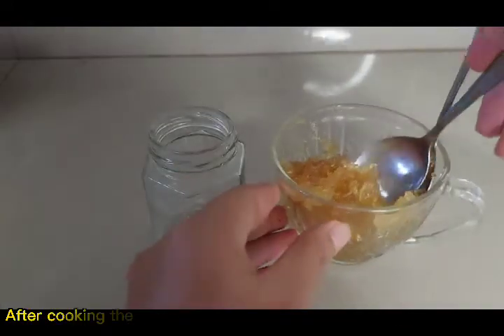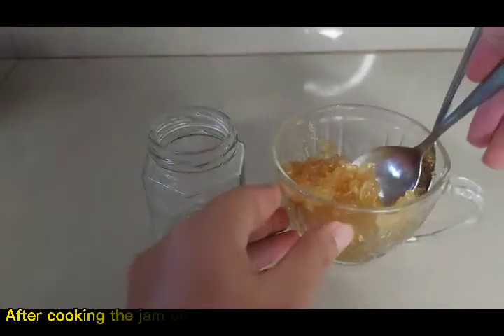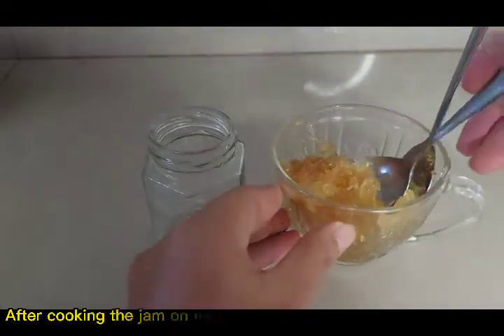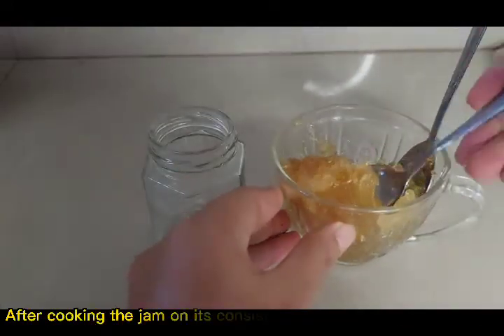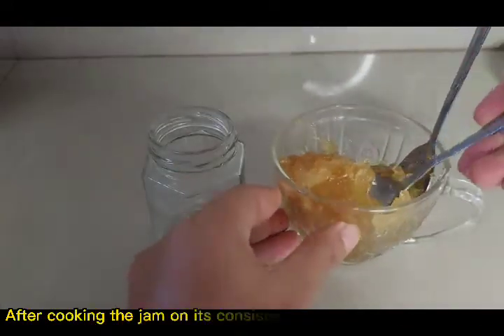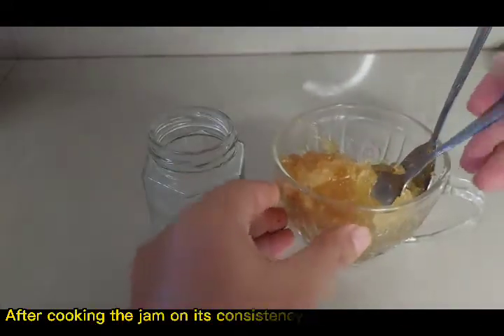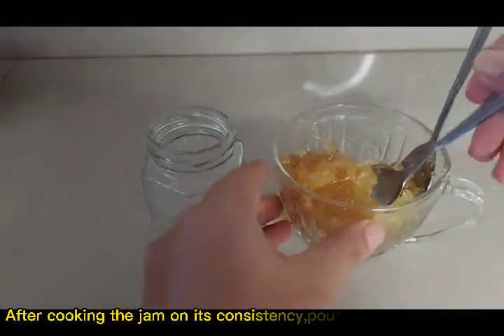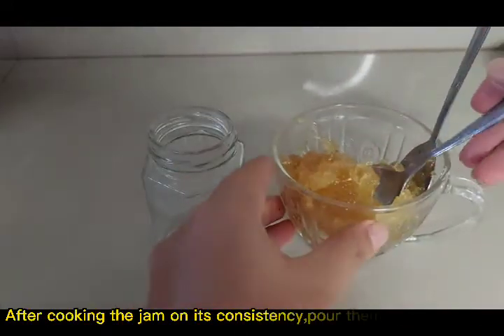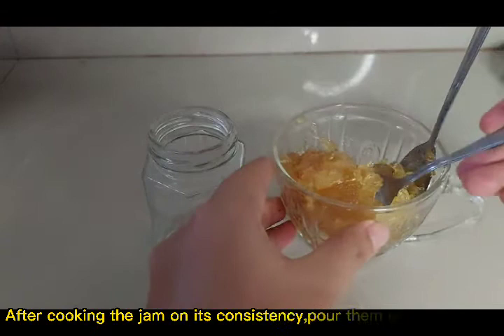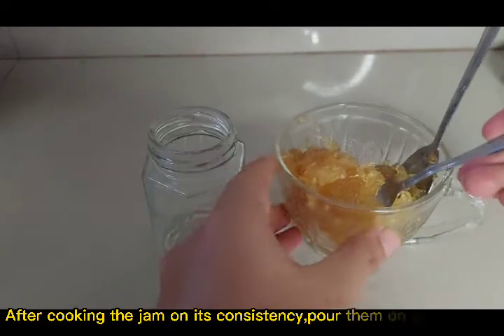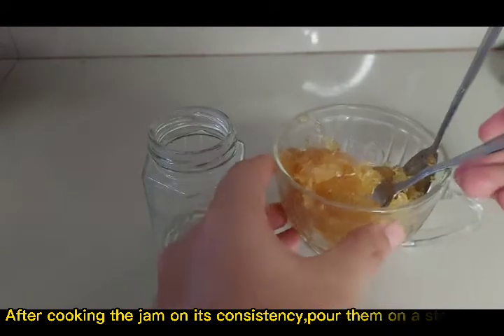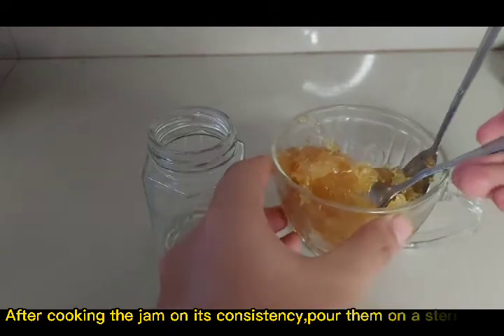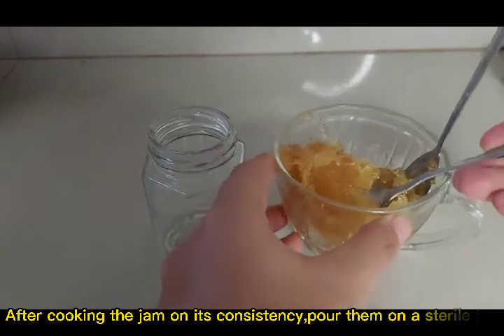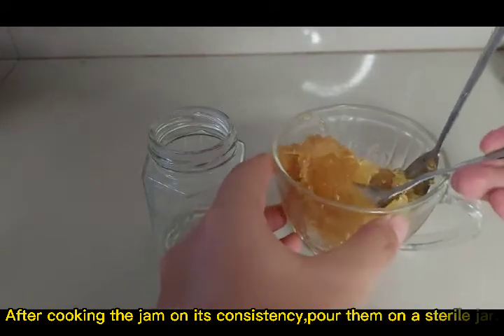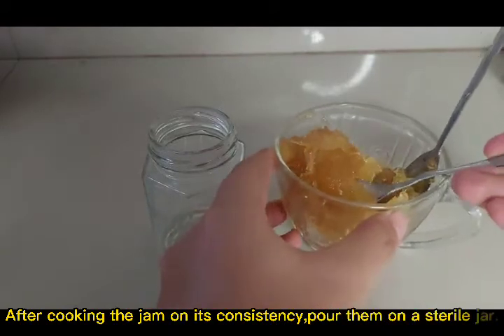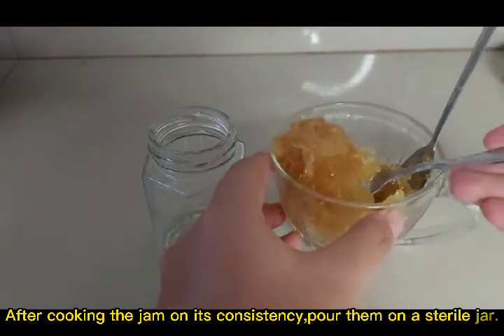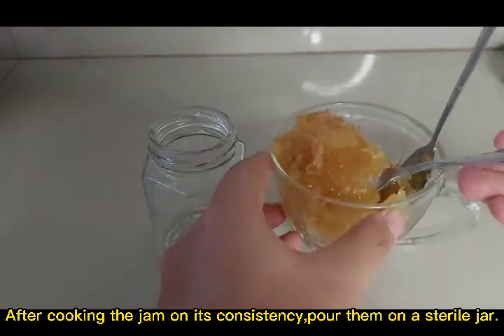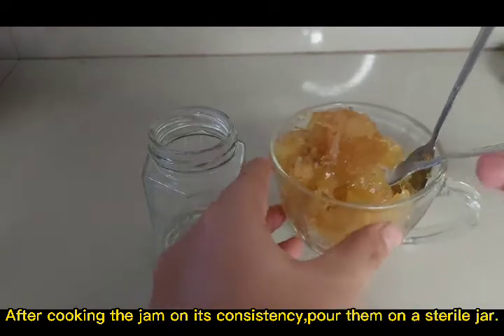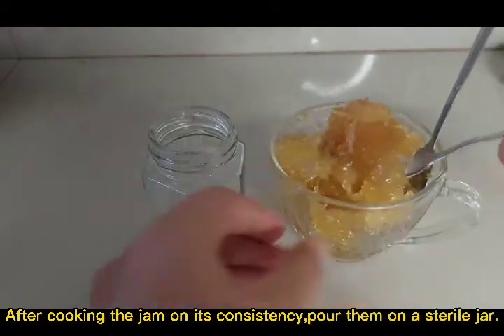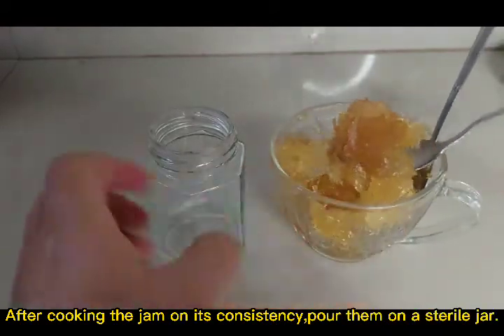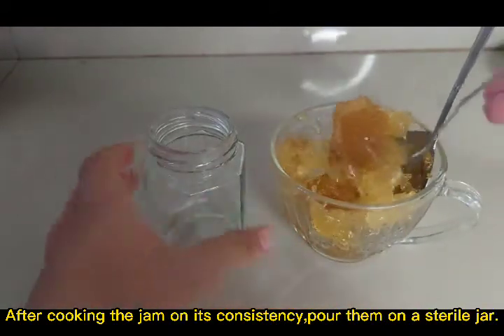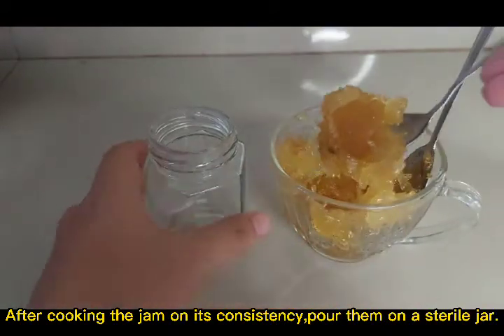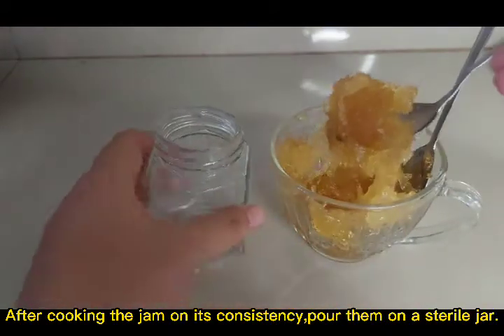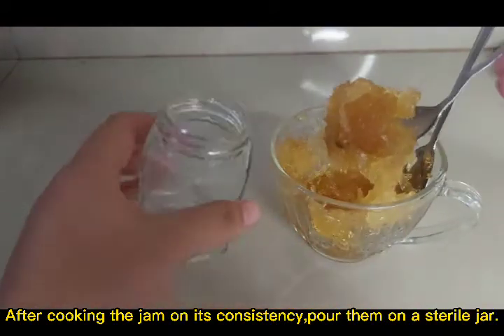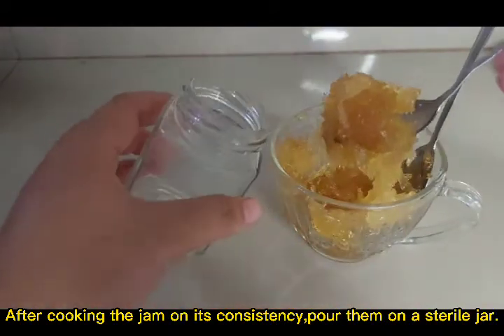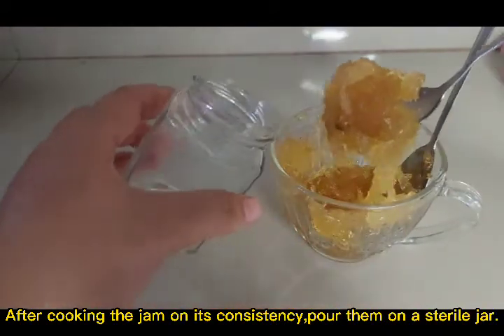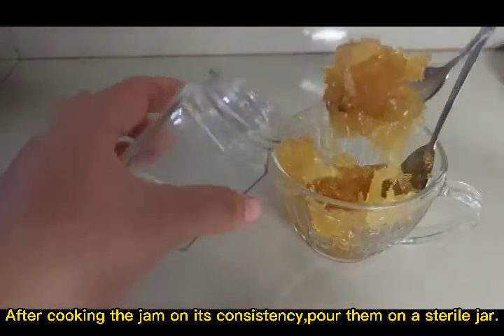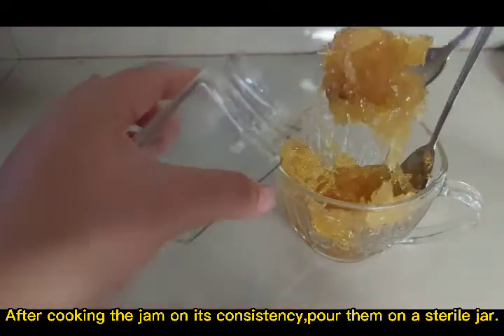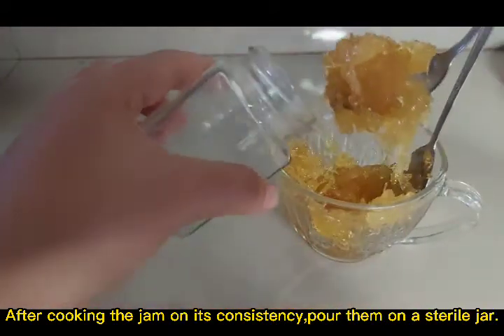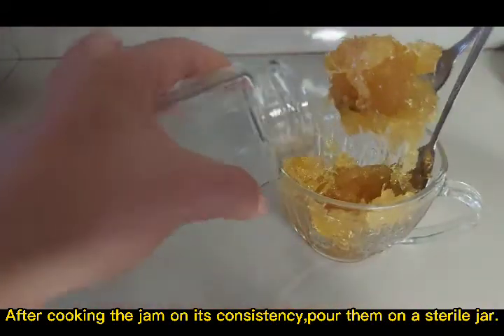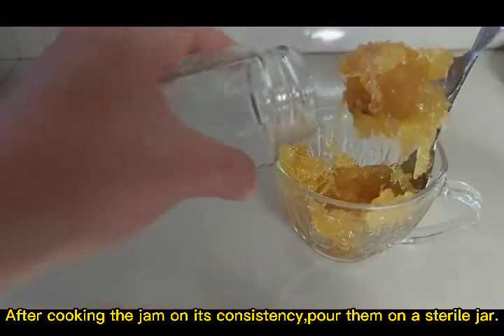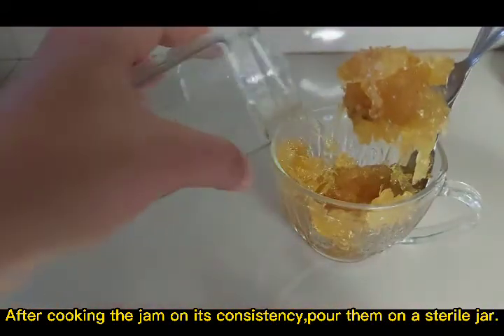After cooking the jam to the right consistency, pour it into a sterile jar.